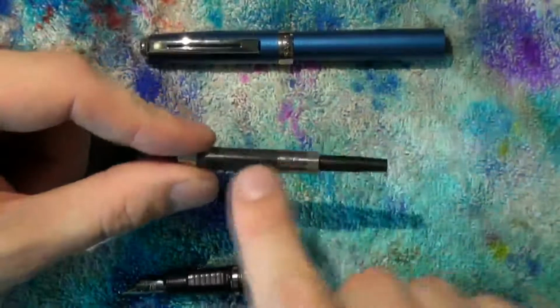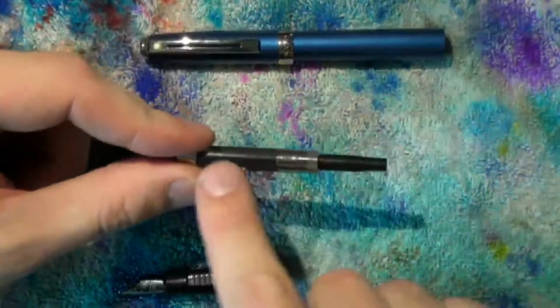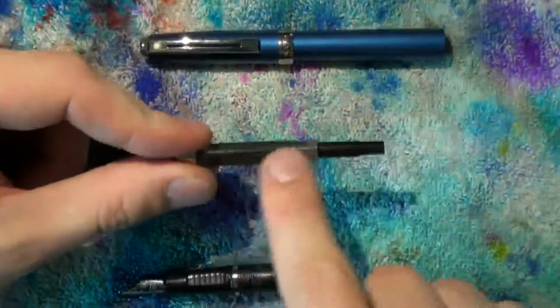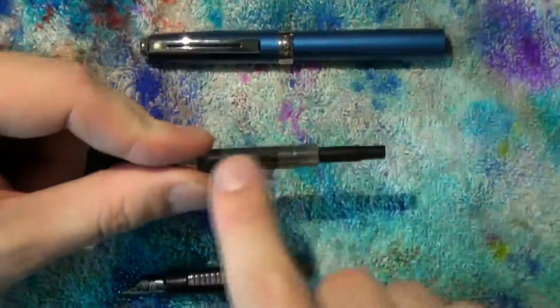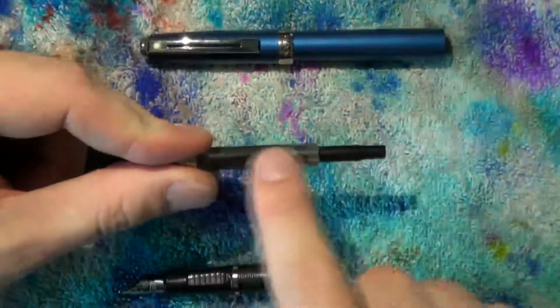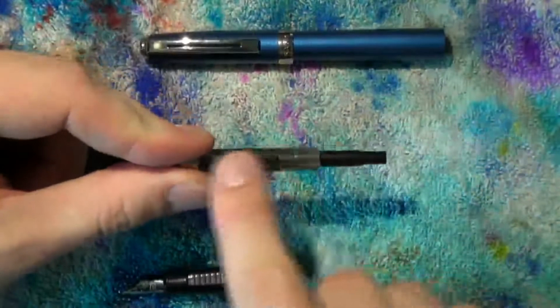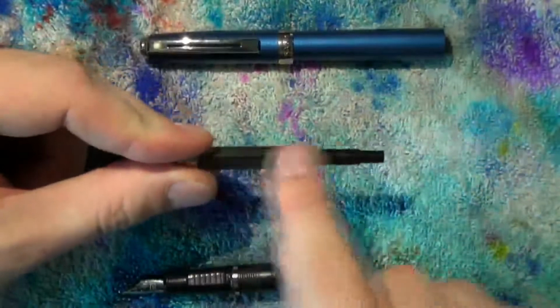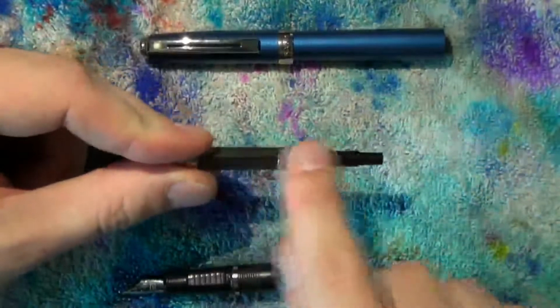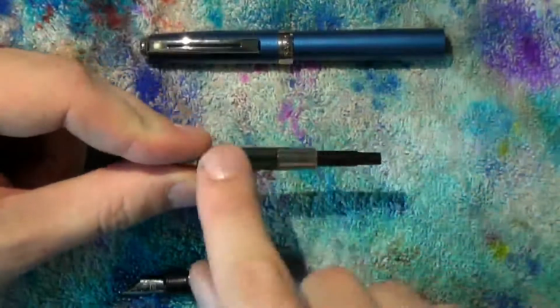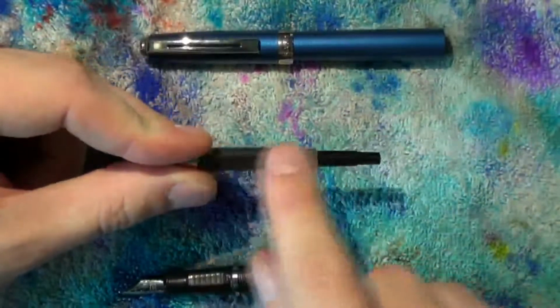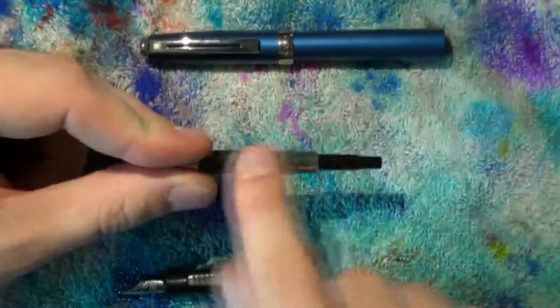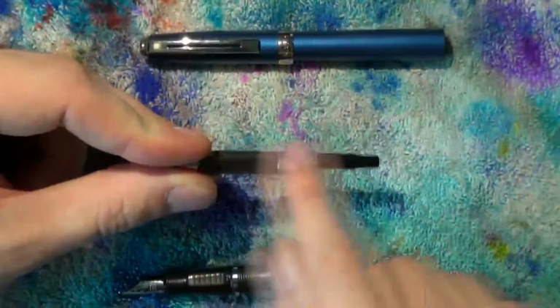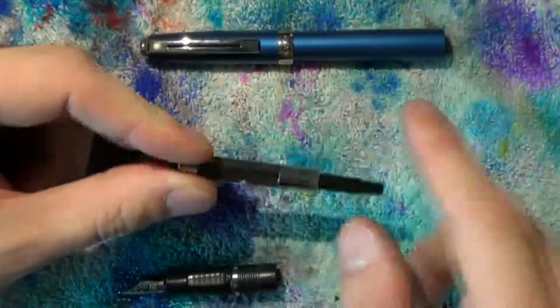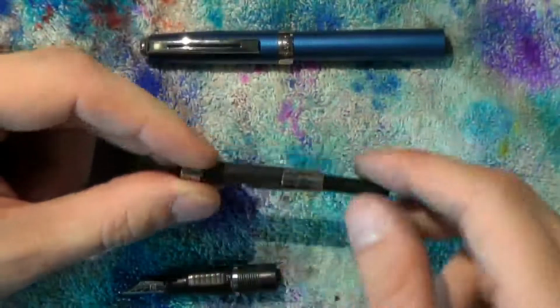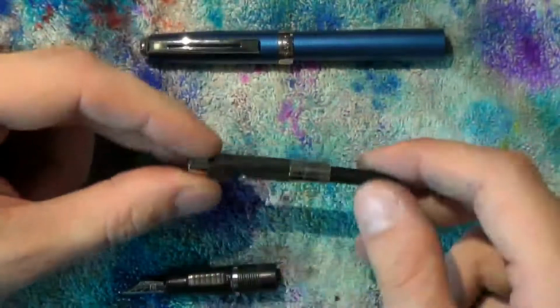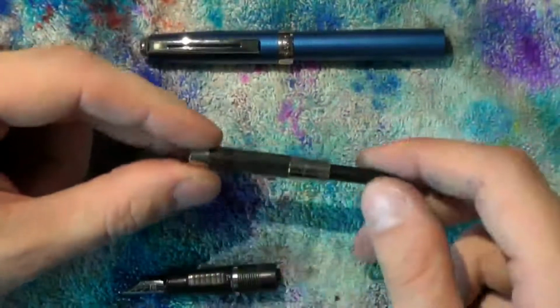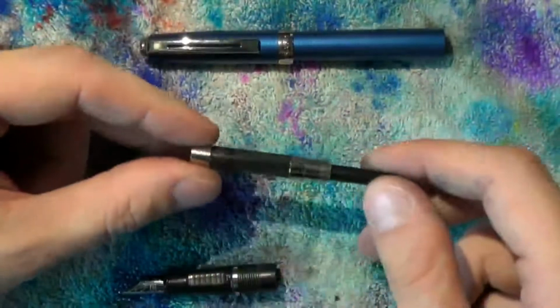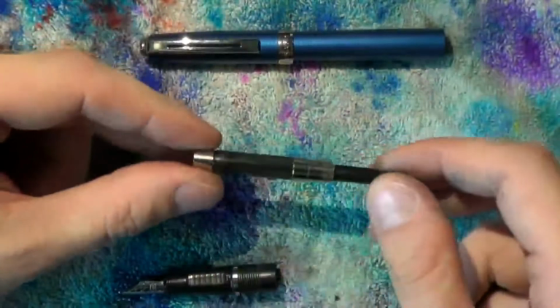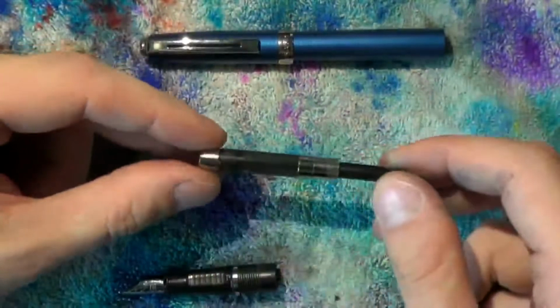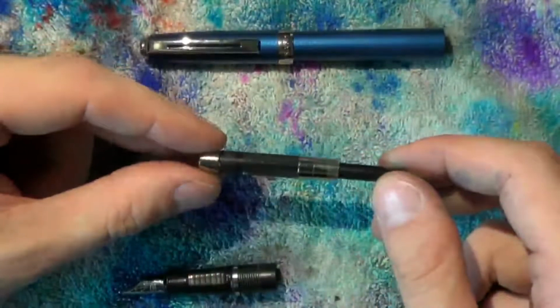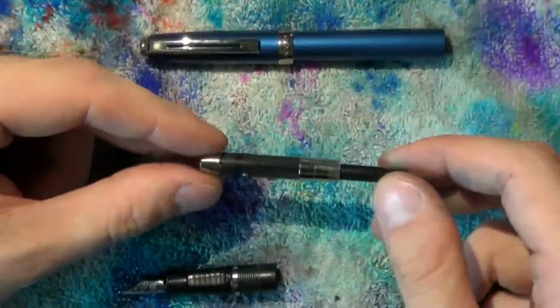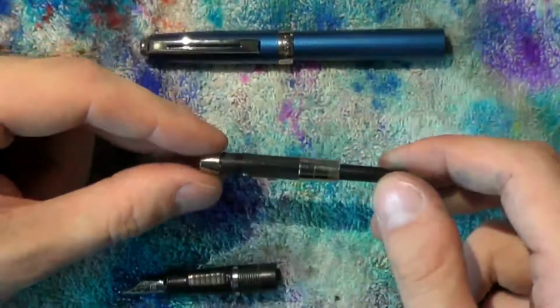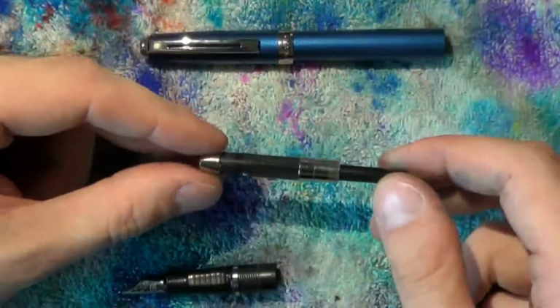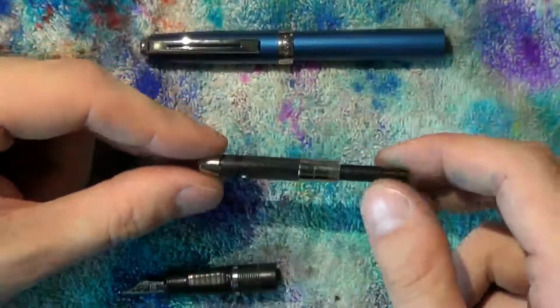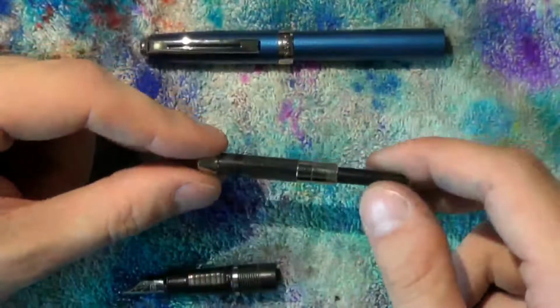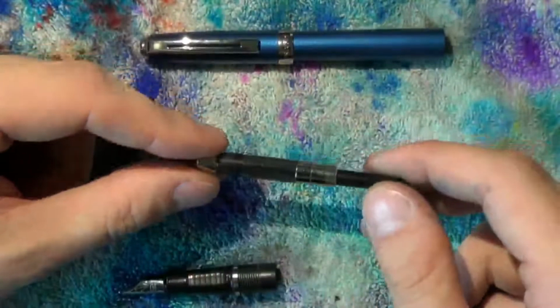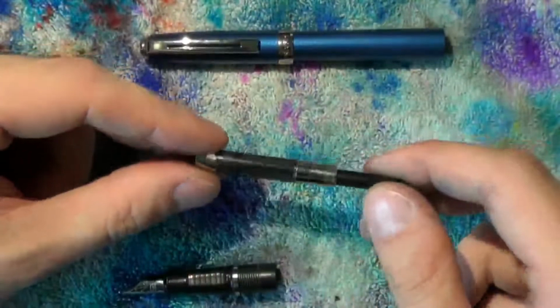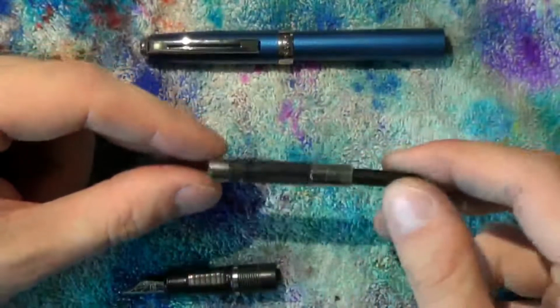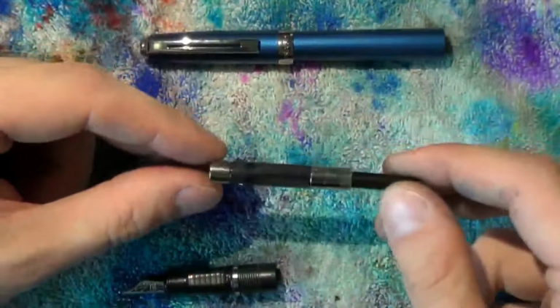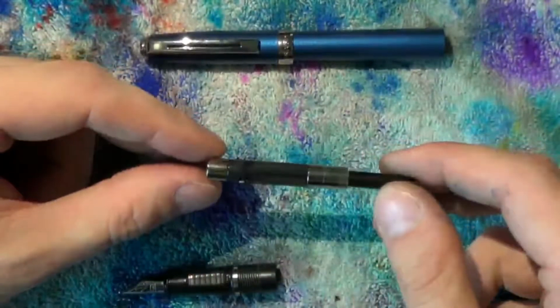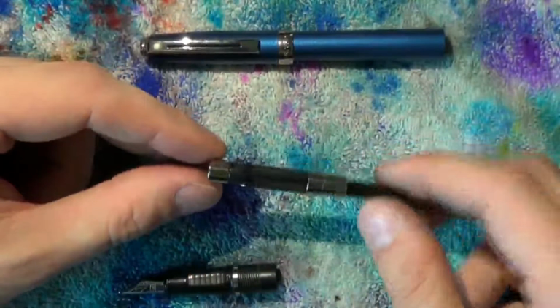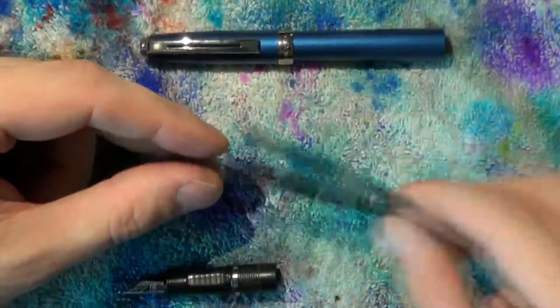These converters made by Schaefer cannot be disassembled, so don't attempt it.